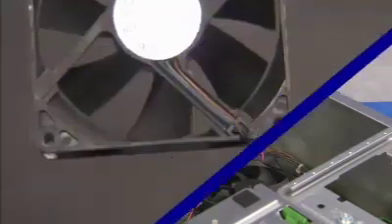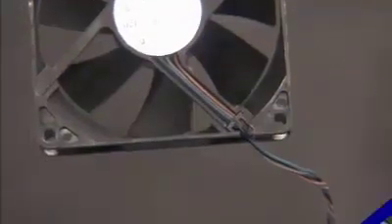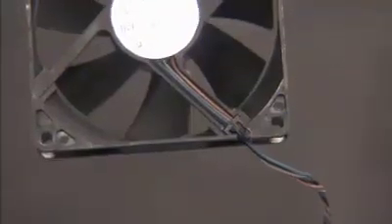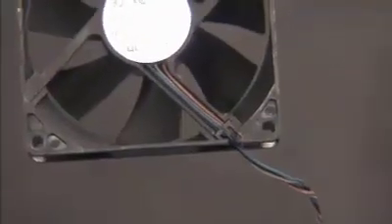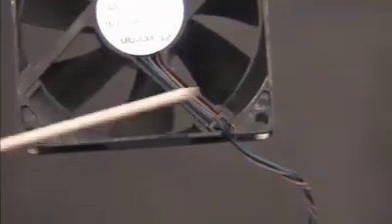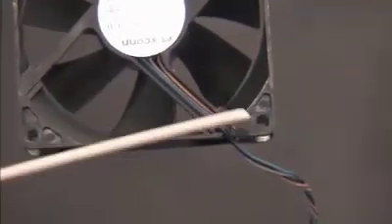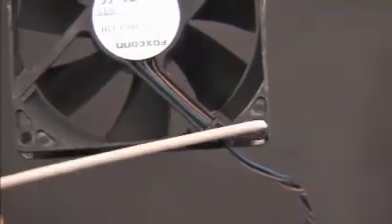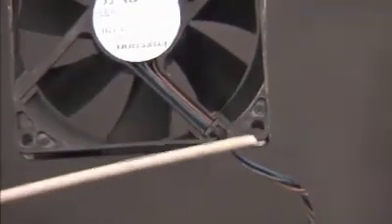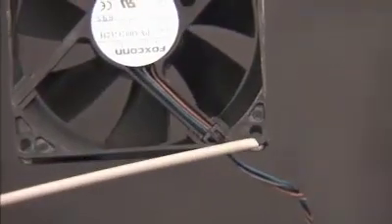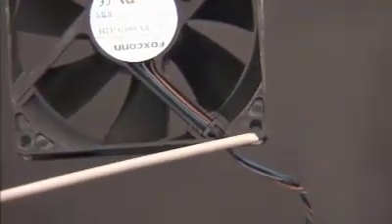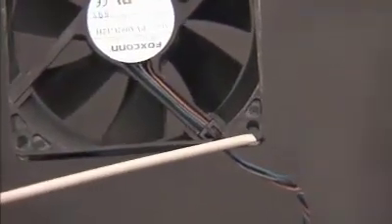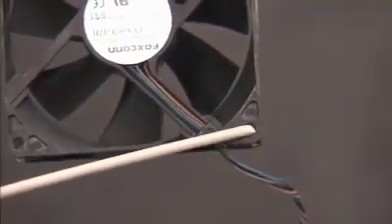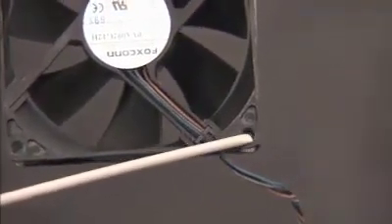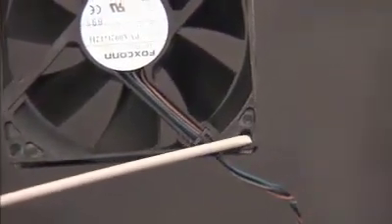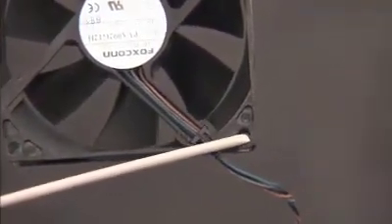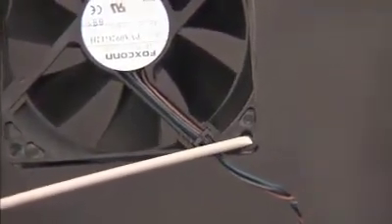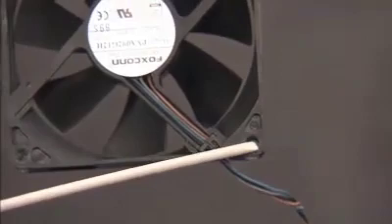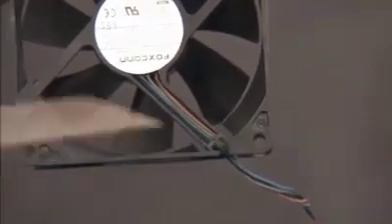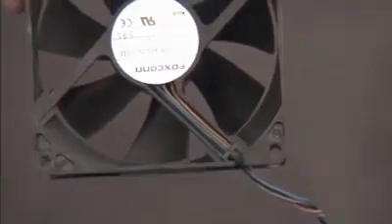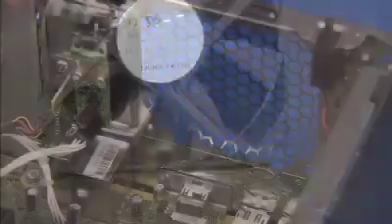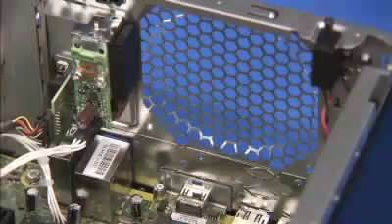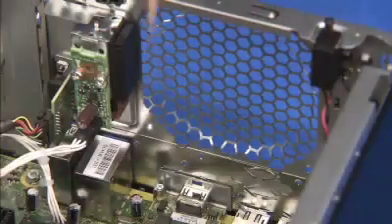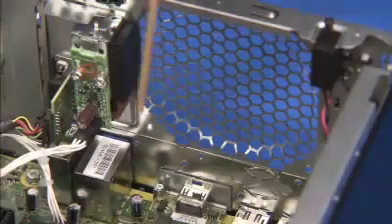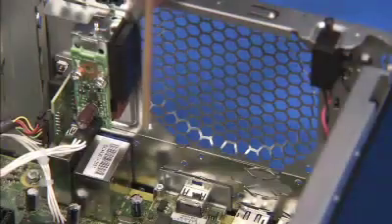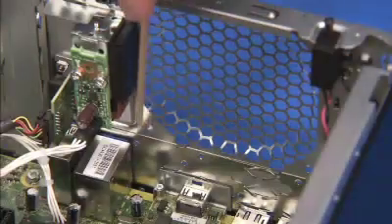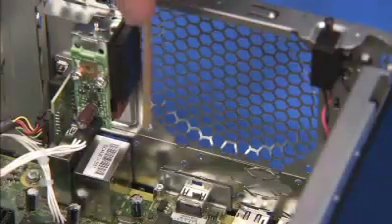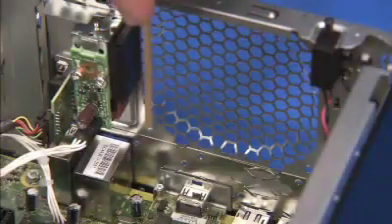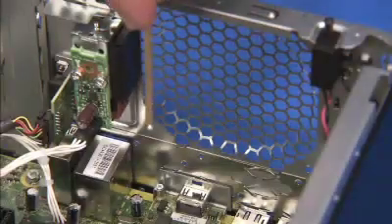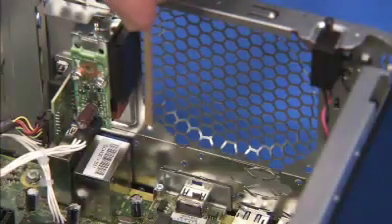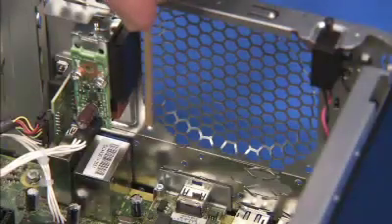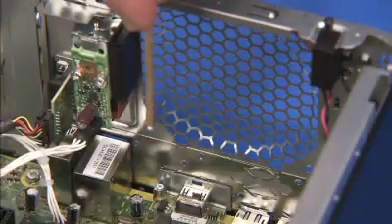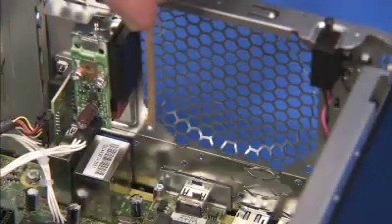There is a hole on the bottom inside corner of the system fan that aligns over a small post on the rear of the PC.